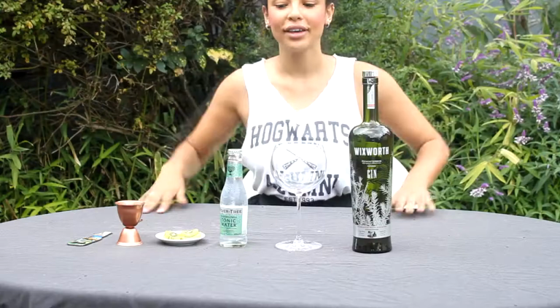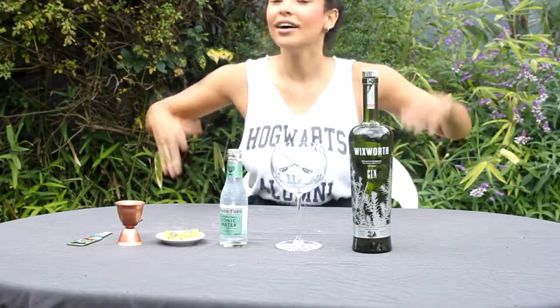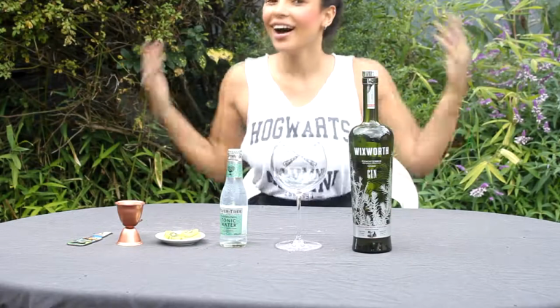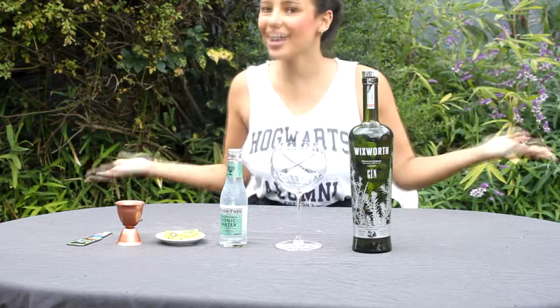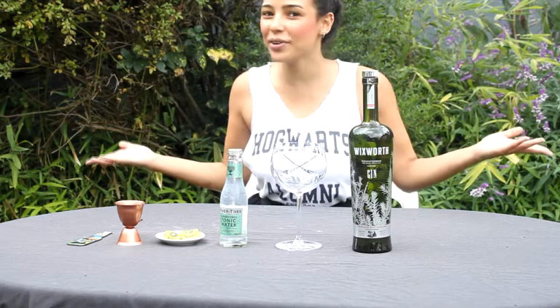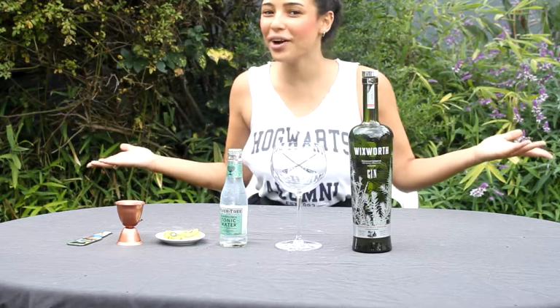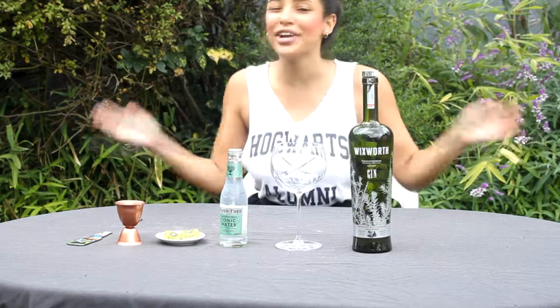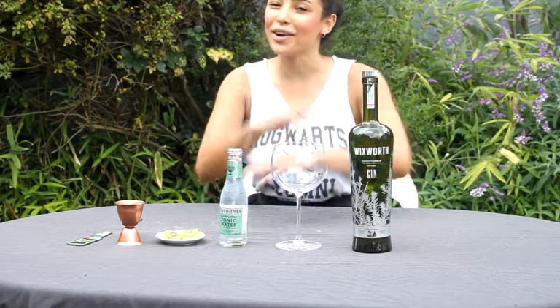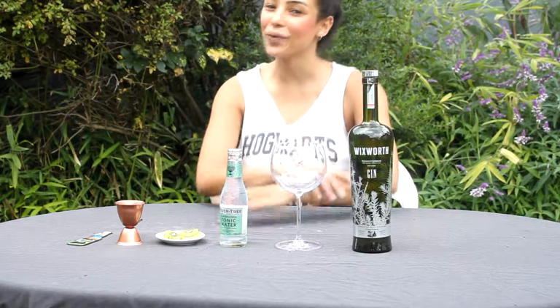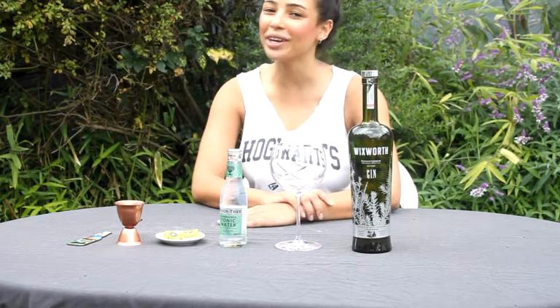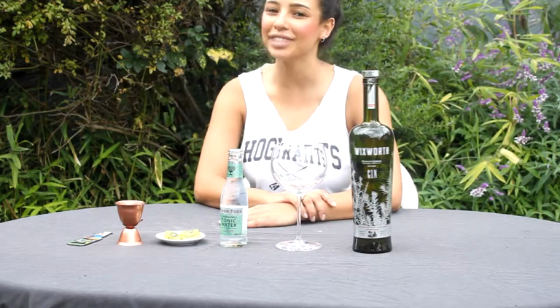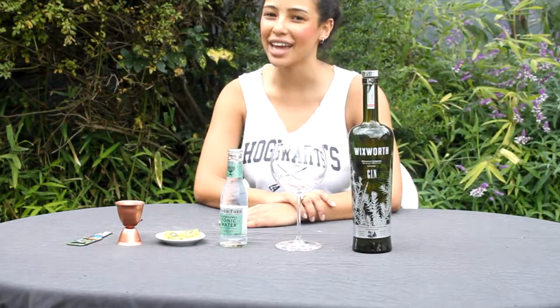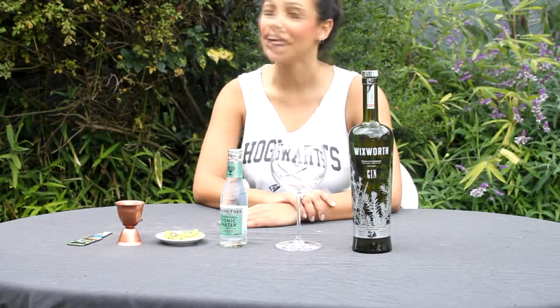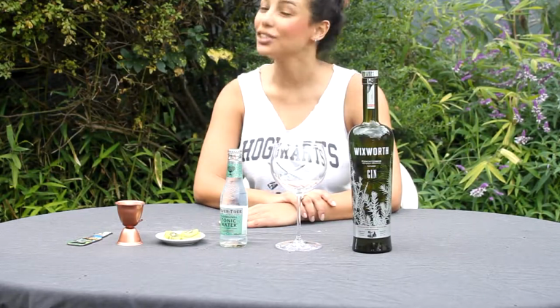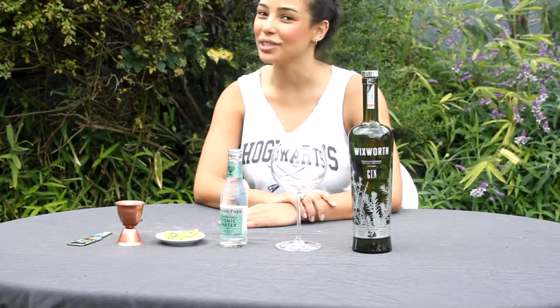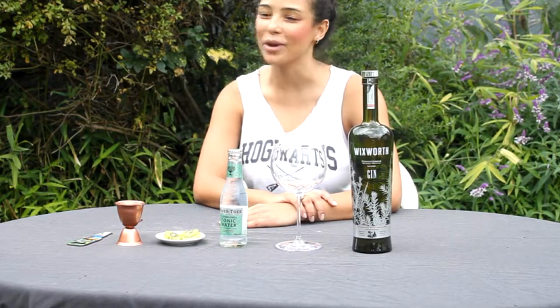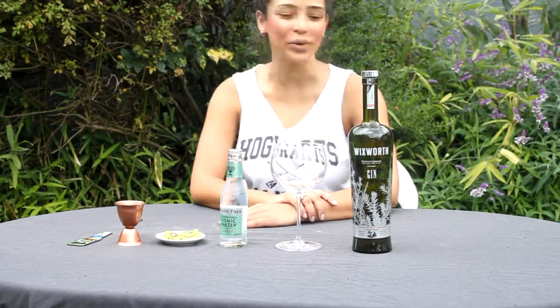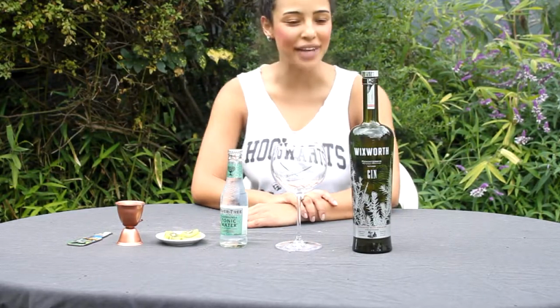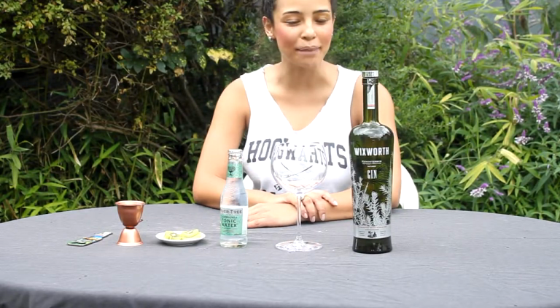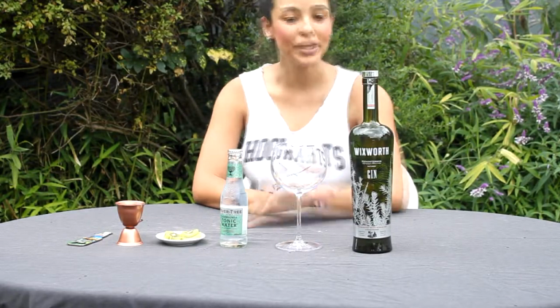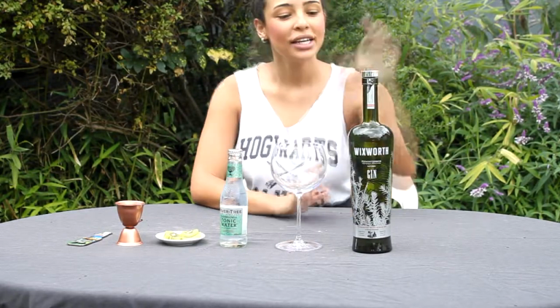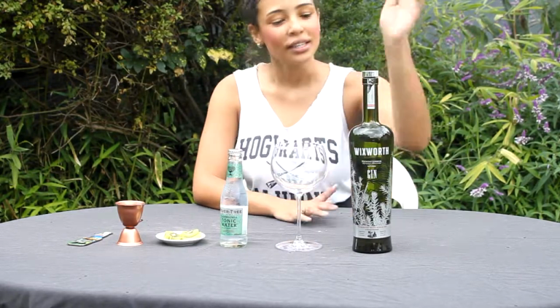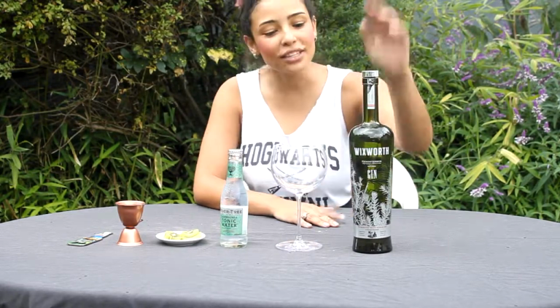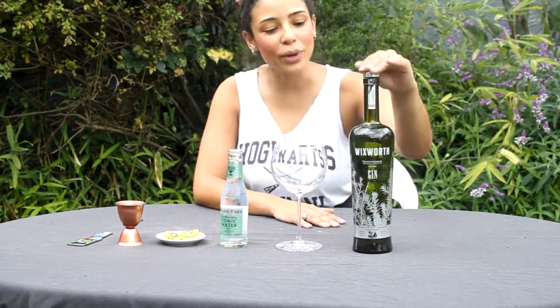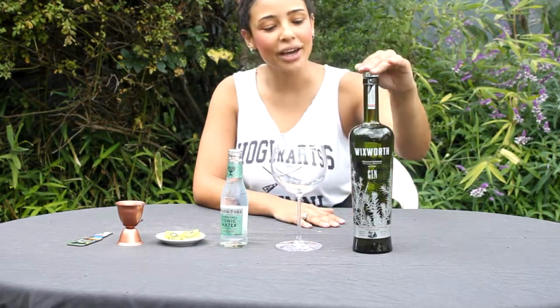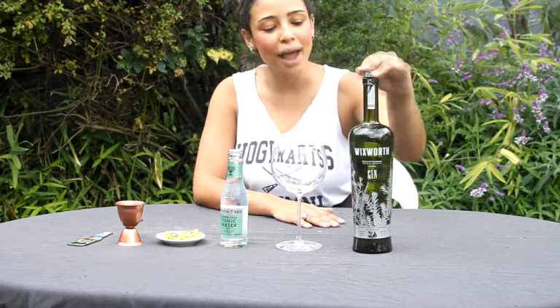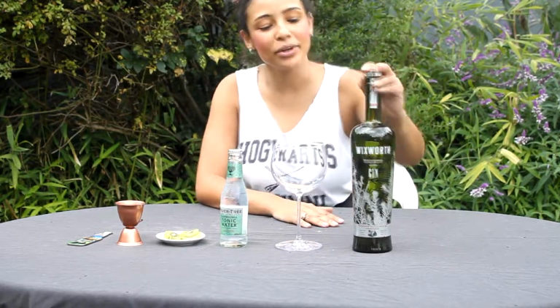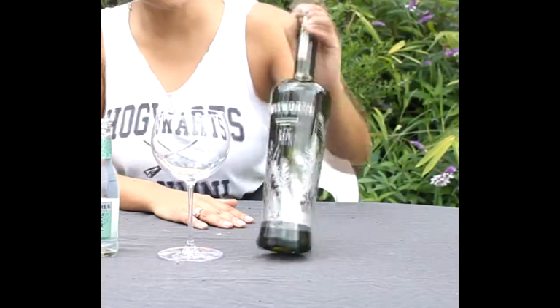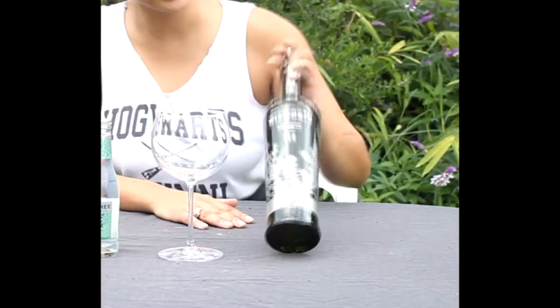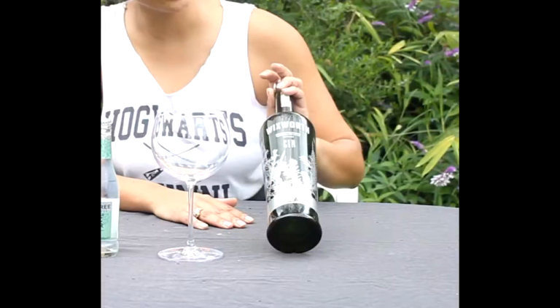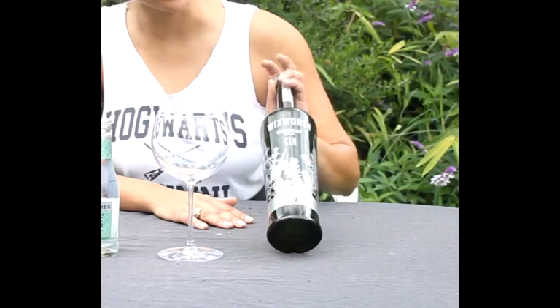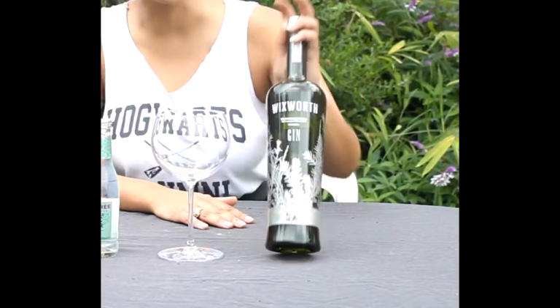Hi everyone and welcome to Sipping with Sam. This week I'm looking at Wicksworth Gin.